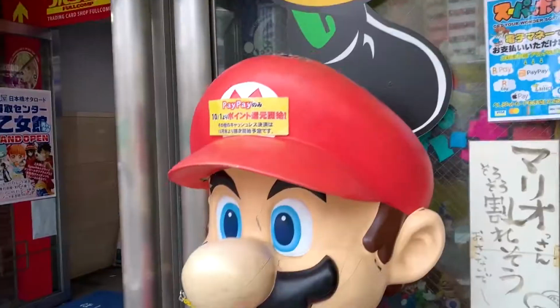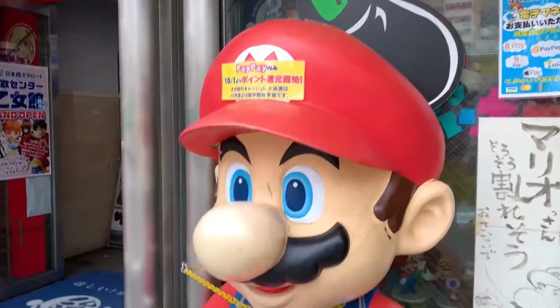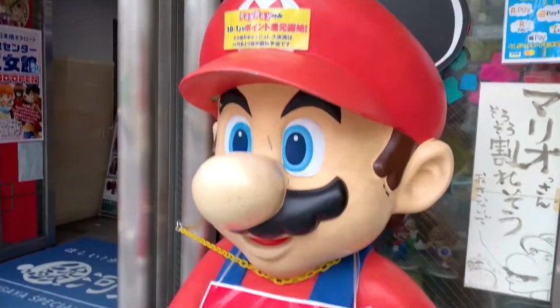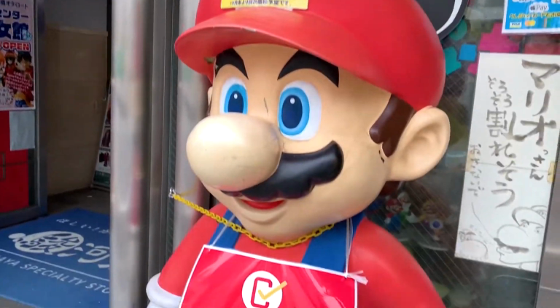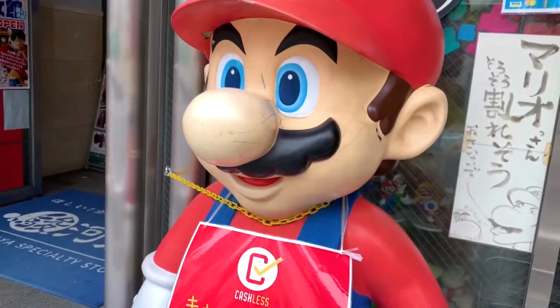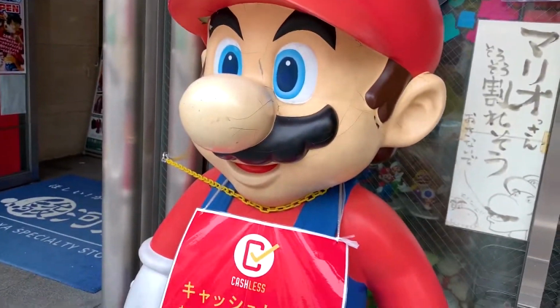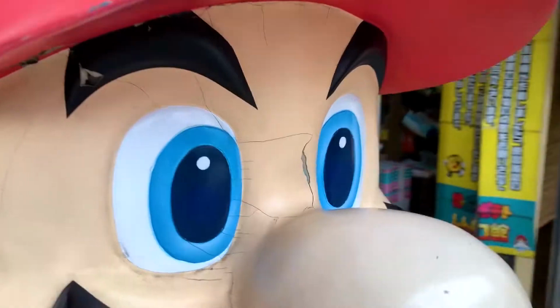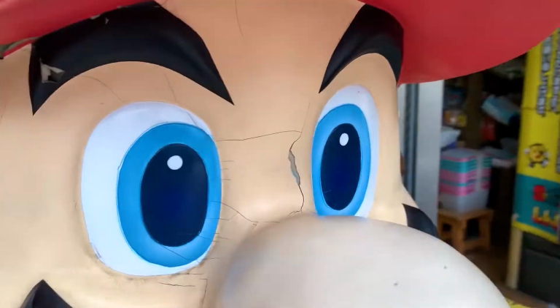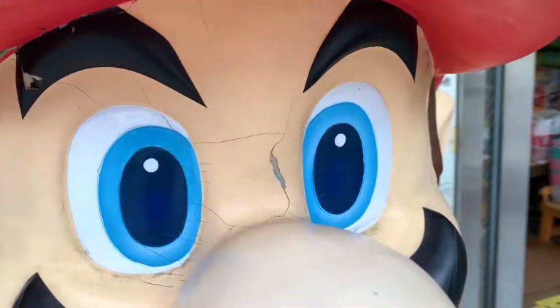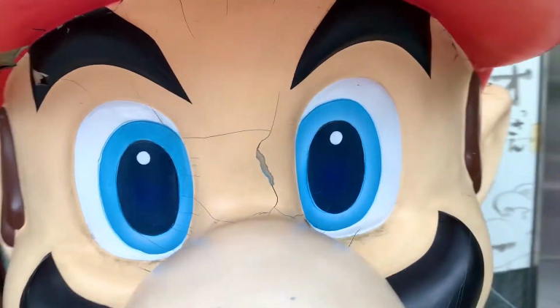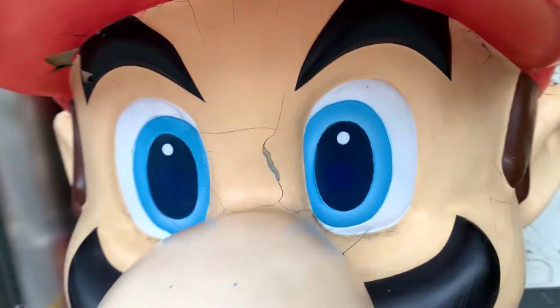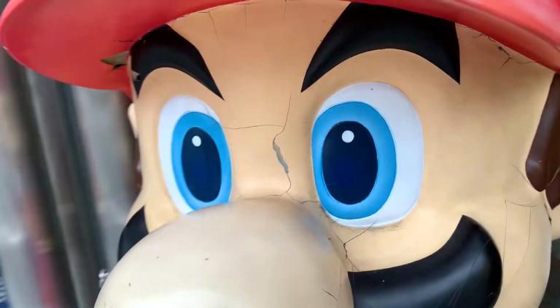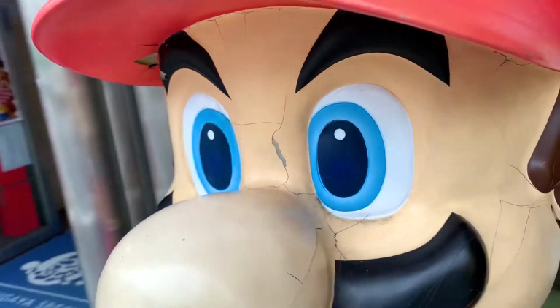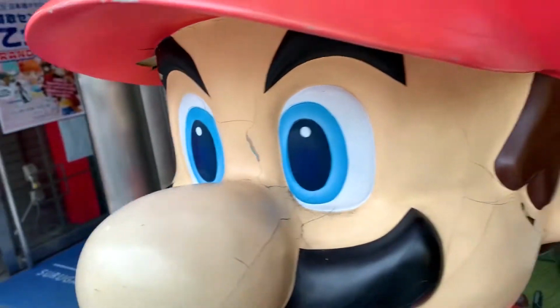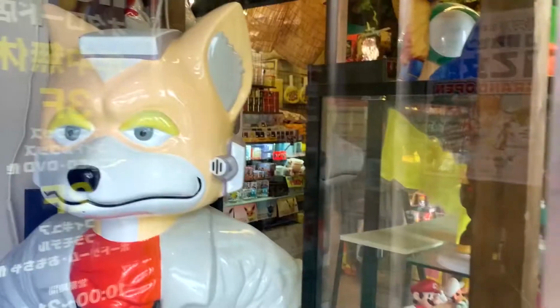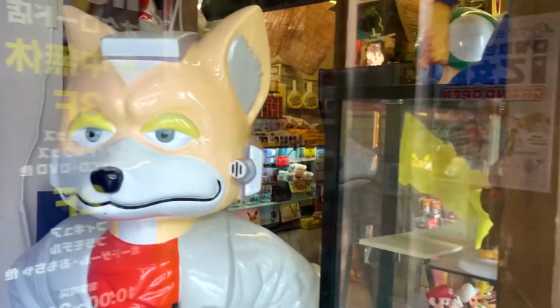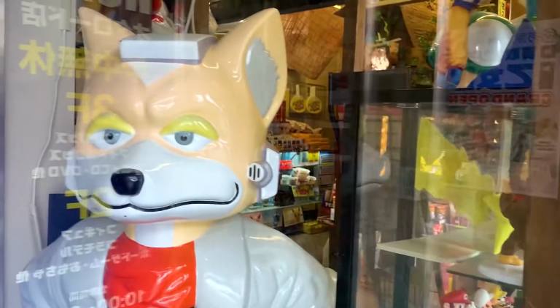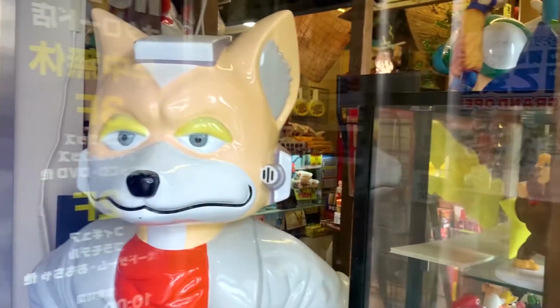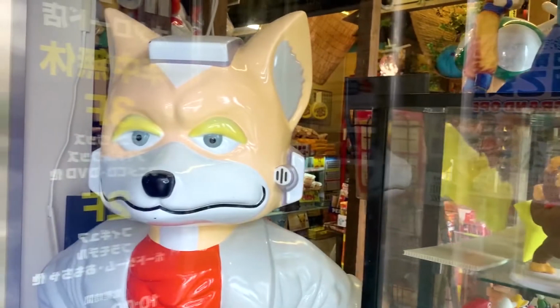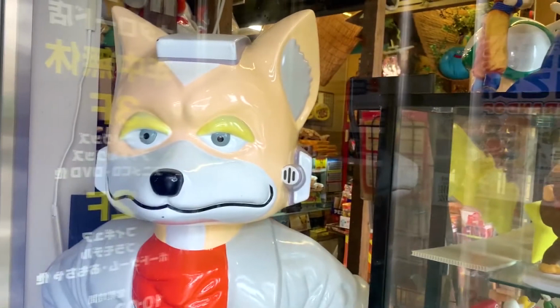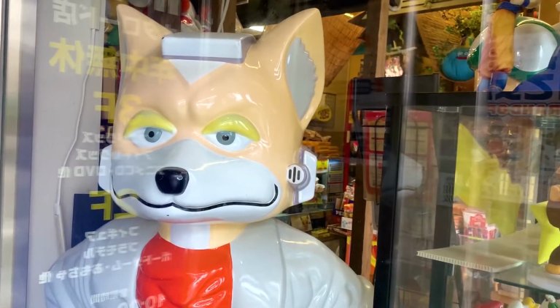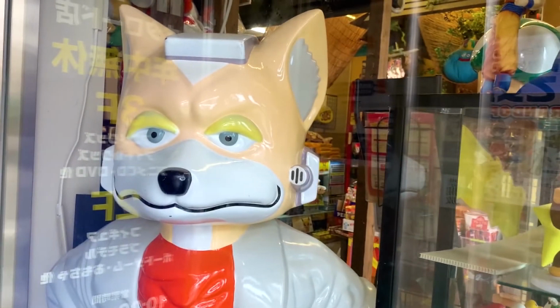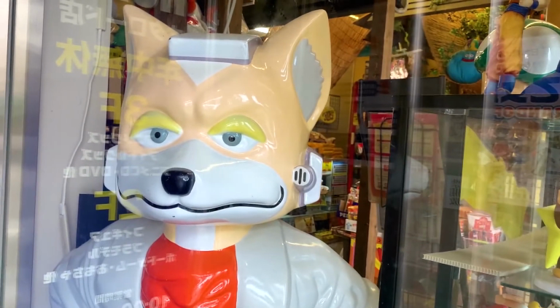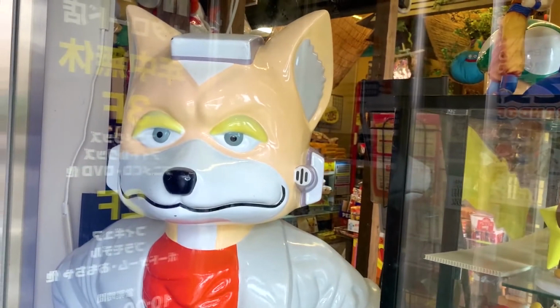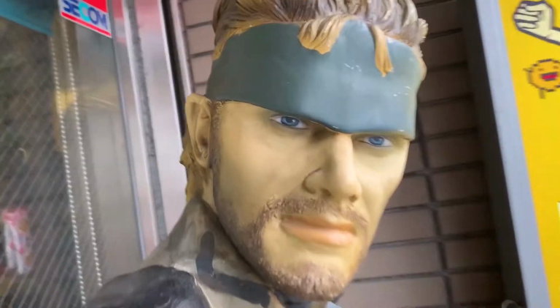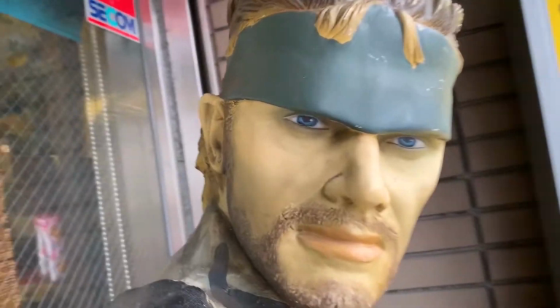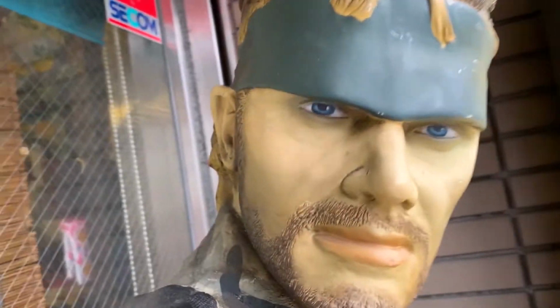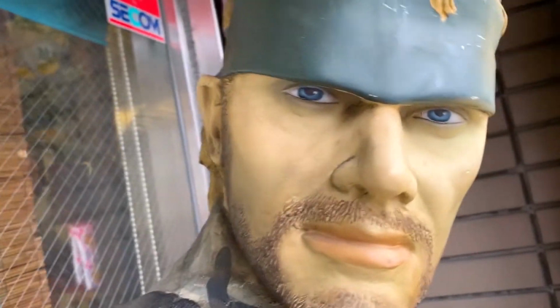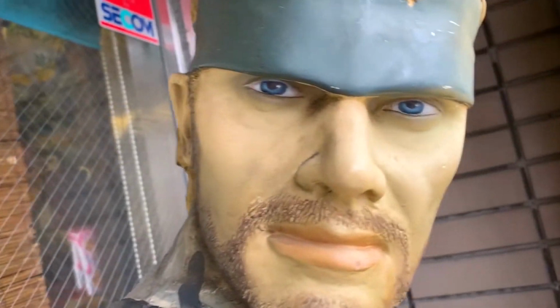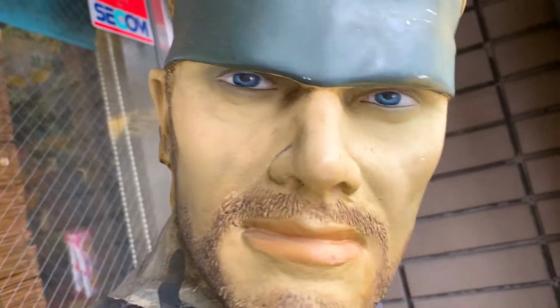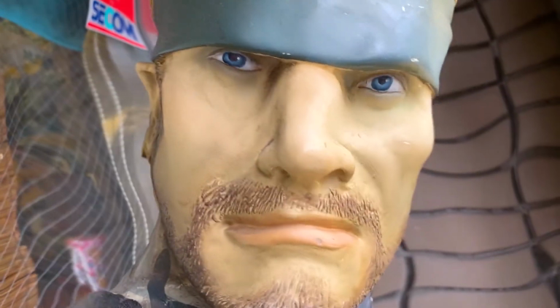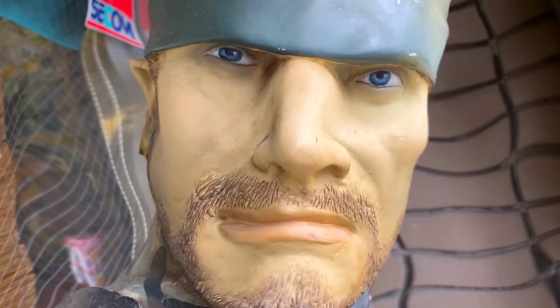Plus, it's guarded by all your favorite characters, looking as totally normal as always. Good!